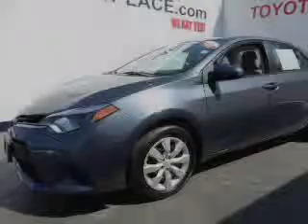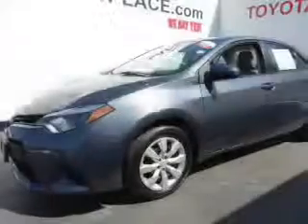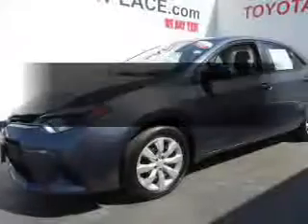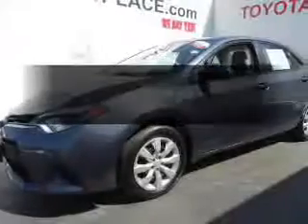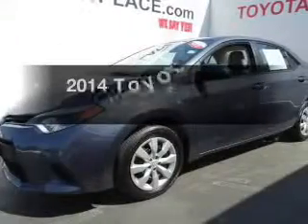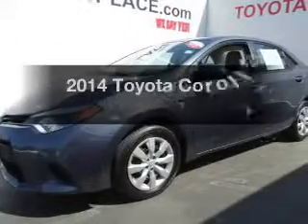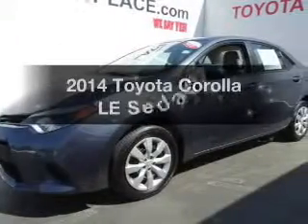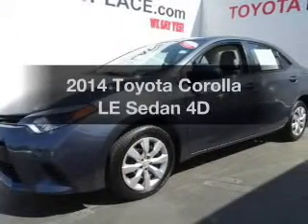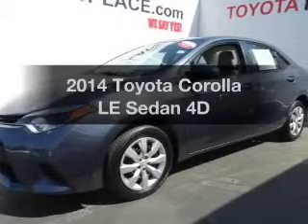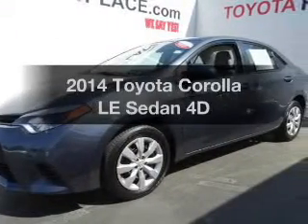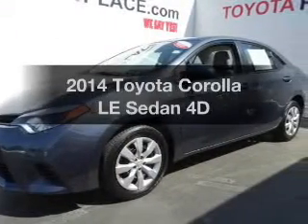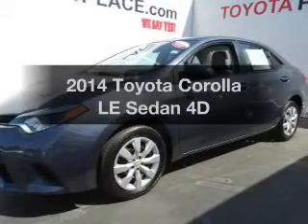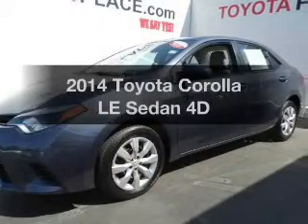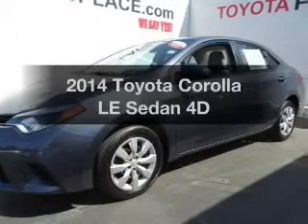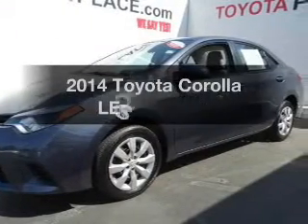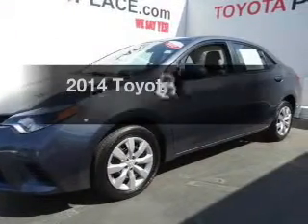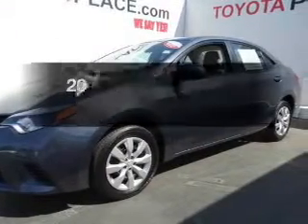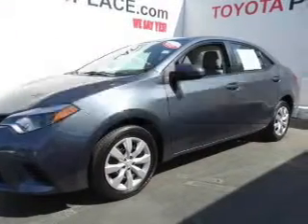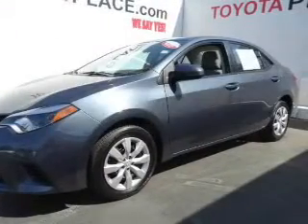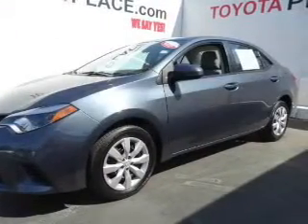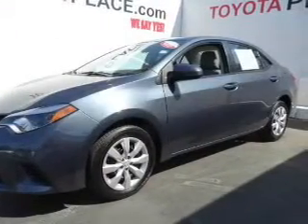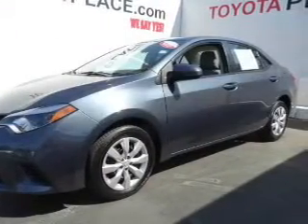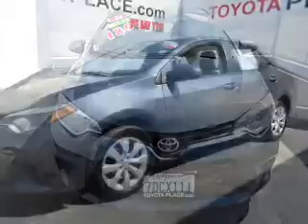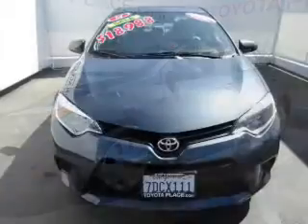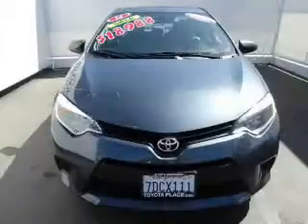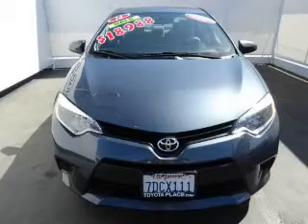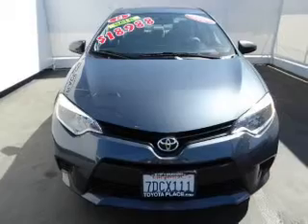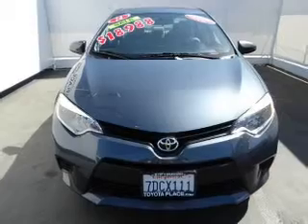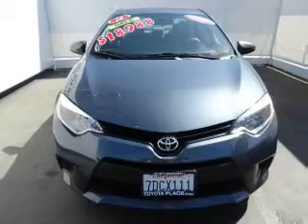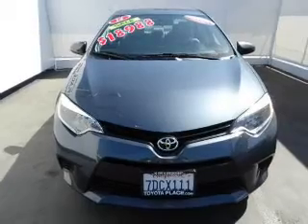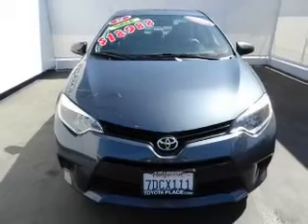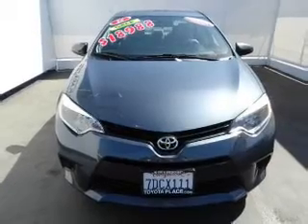Presenting the 2014 Toyota Corolla. If you're looking for an automobile with great attributes, look no further.